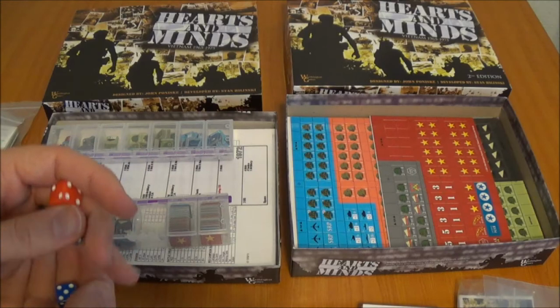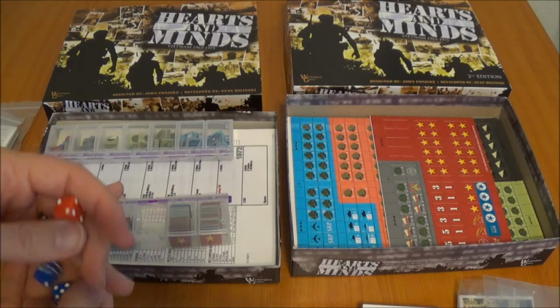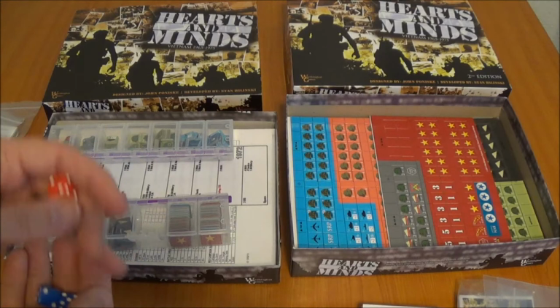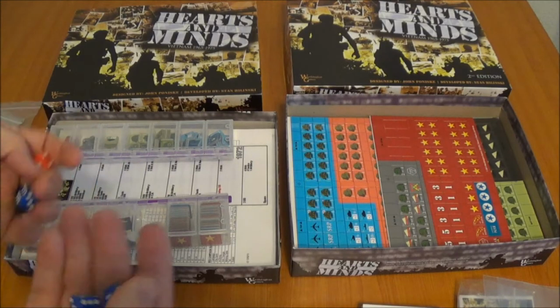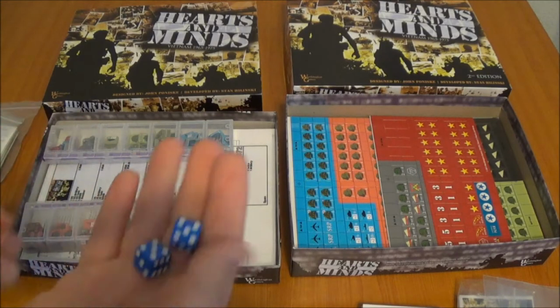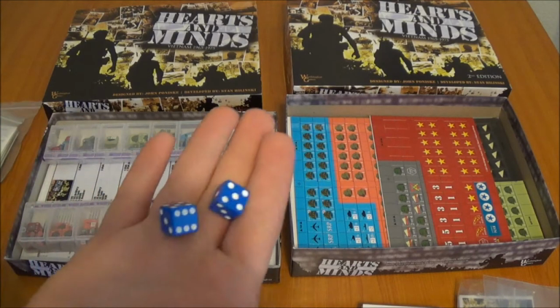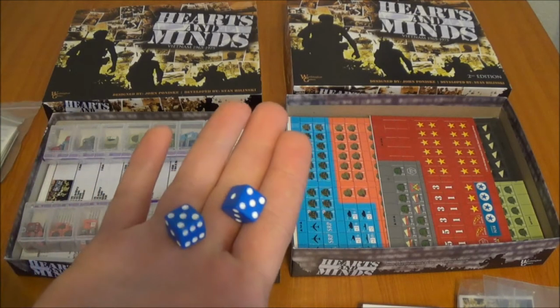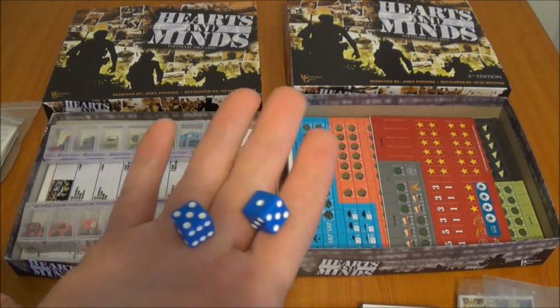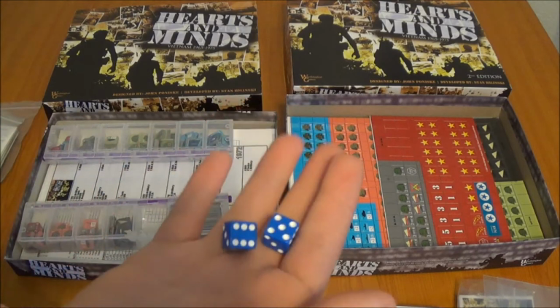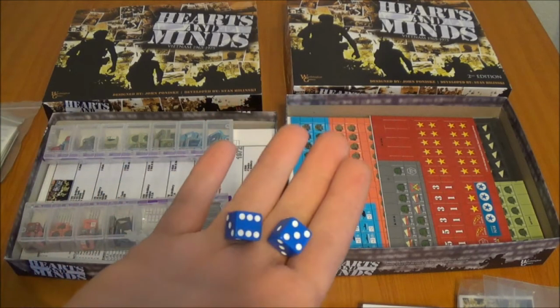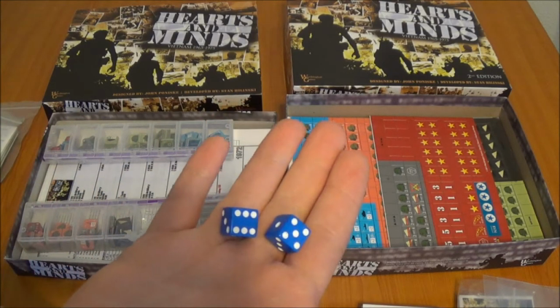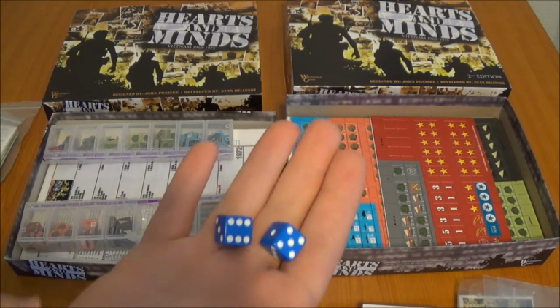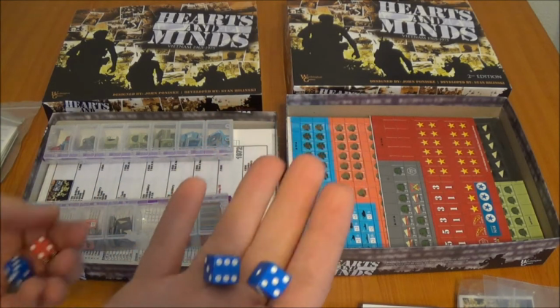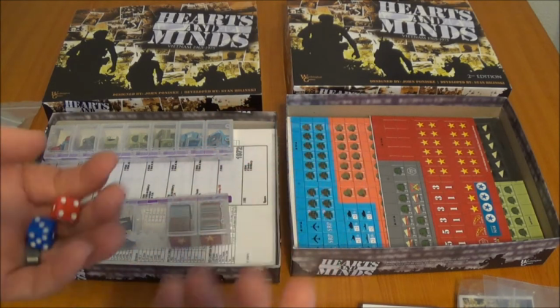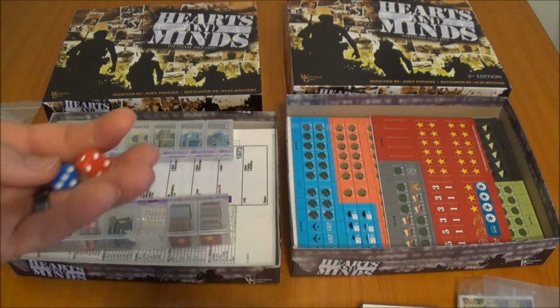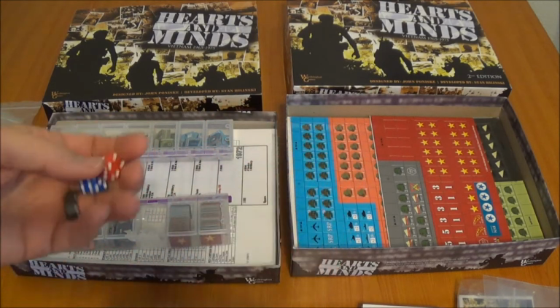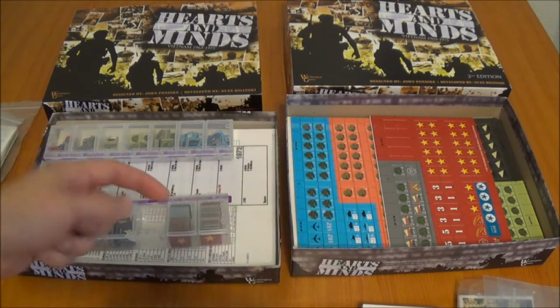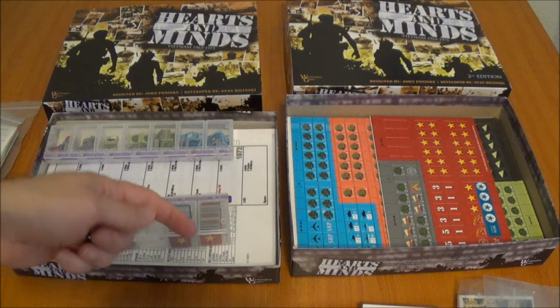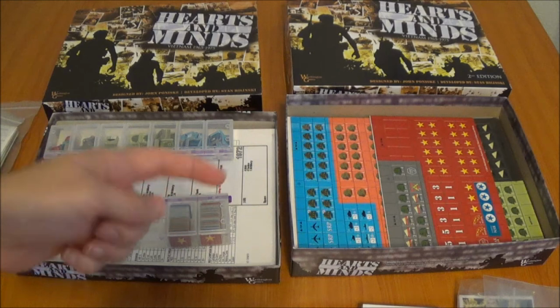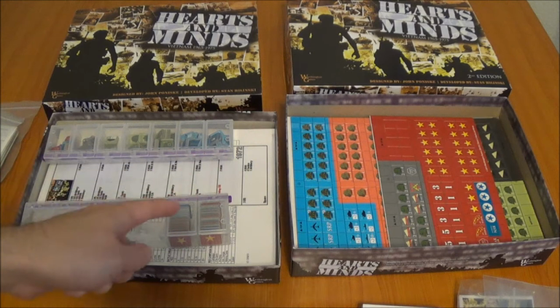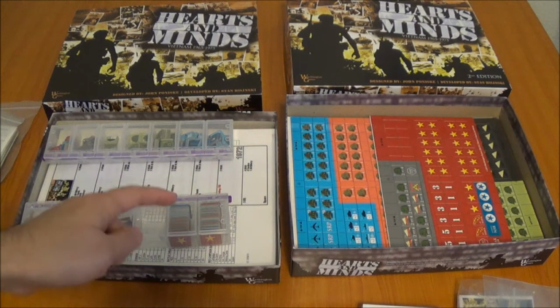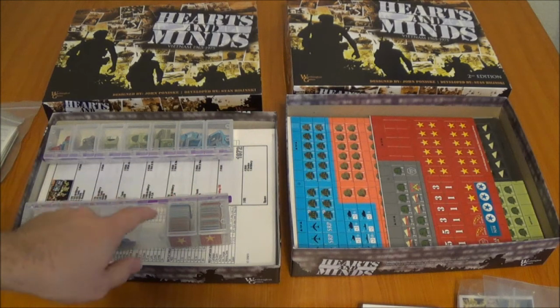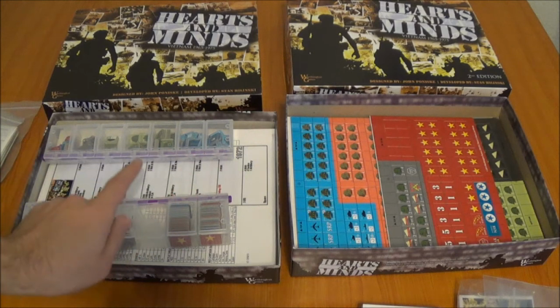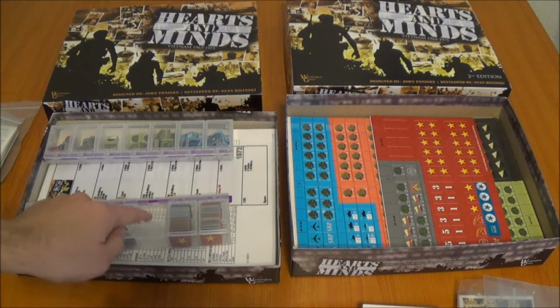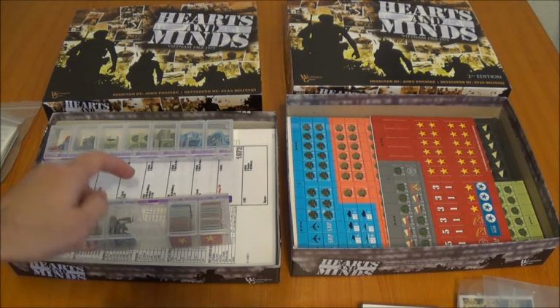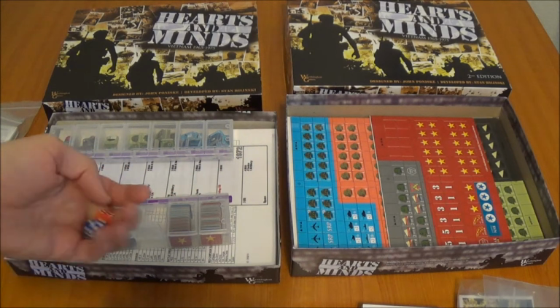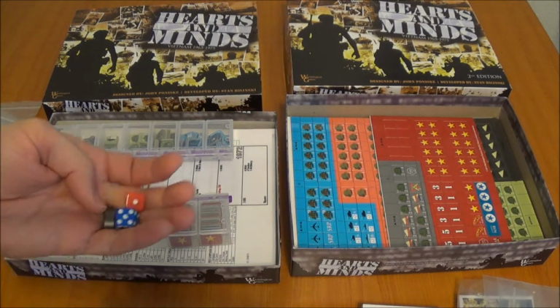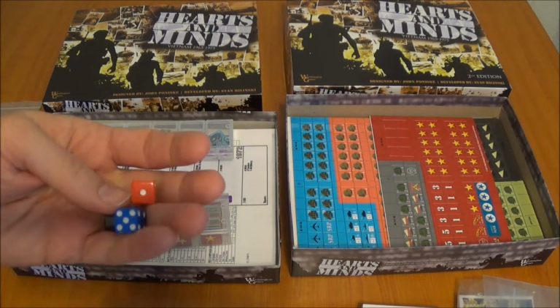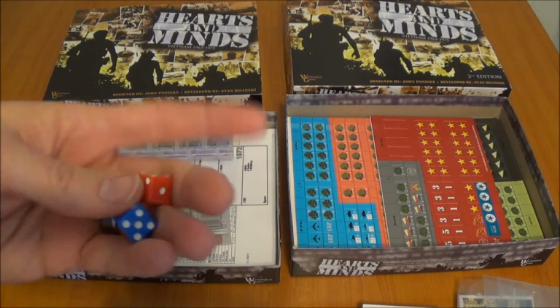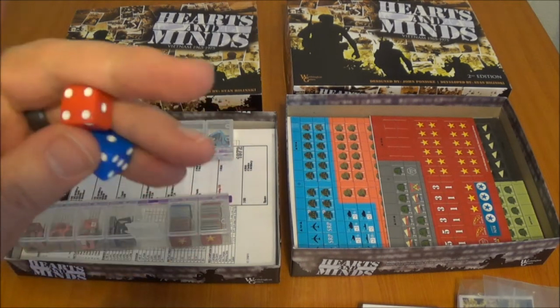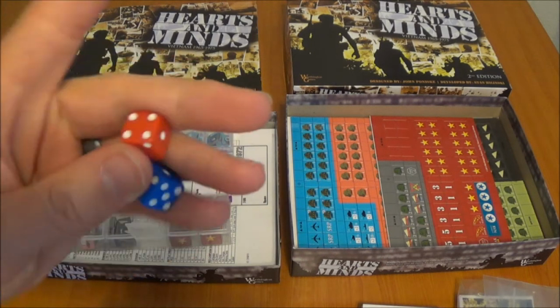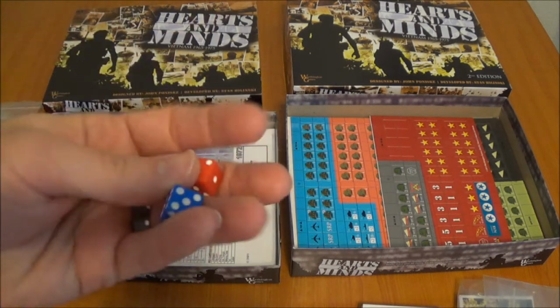The dice that came in 2nd edition are these. I'm not sure what kind of dice came in 1st edition.